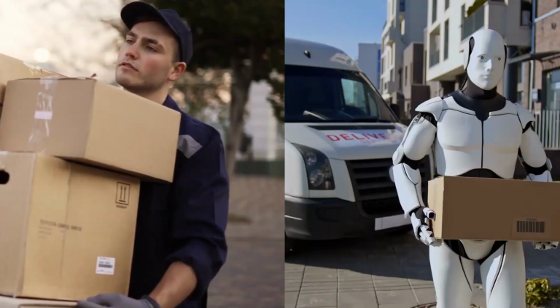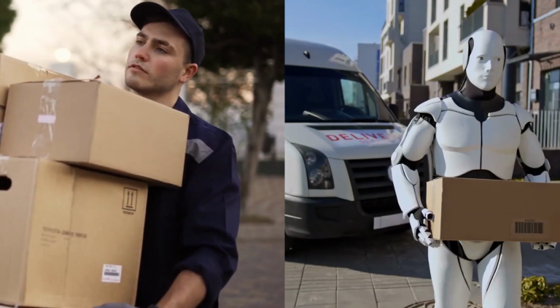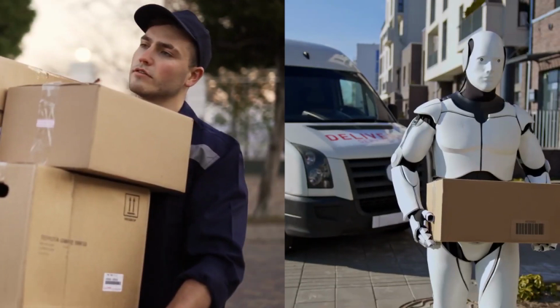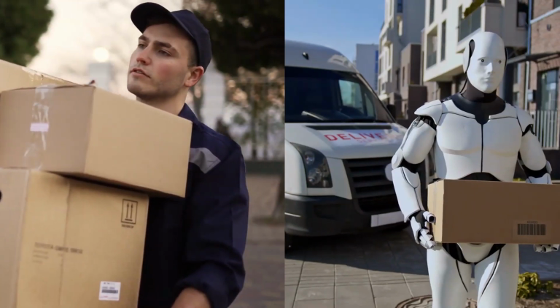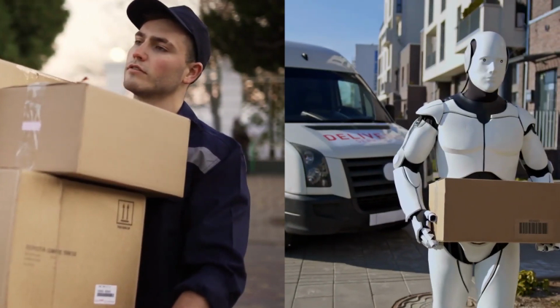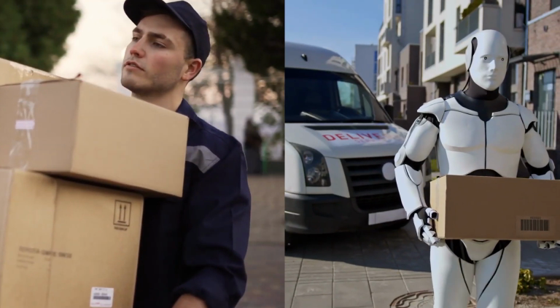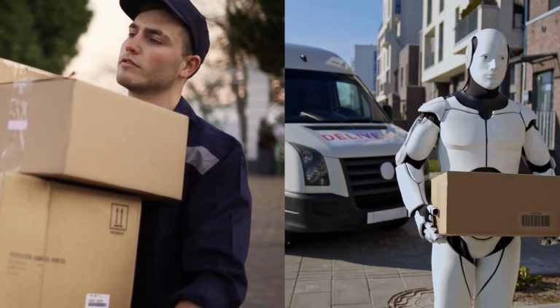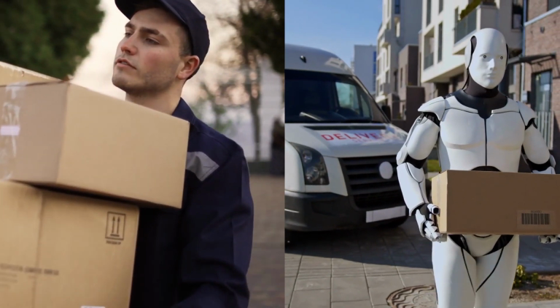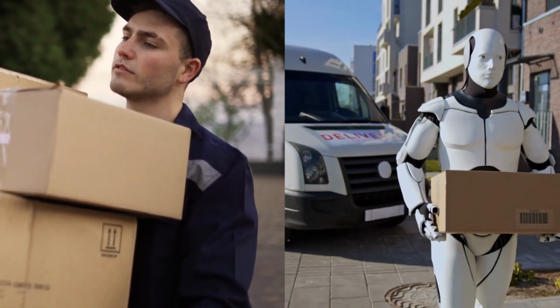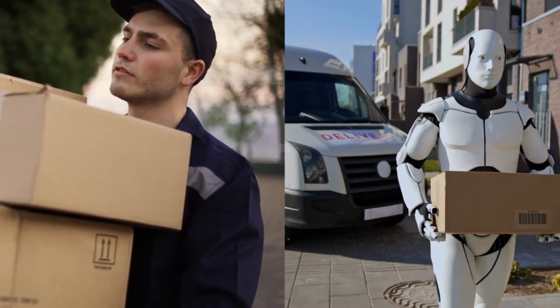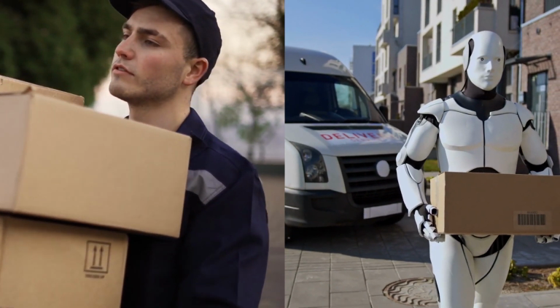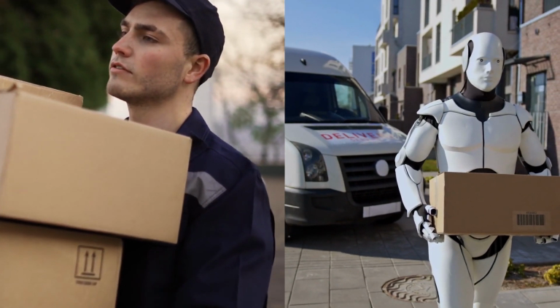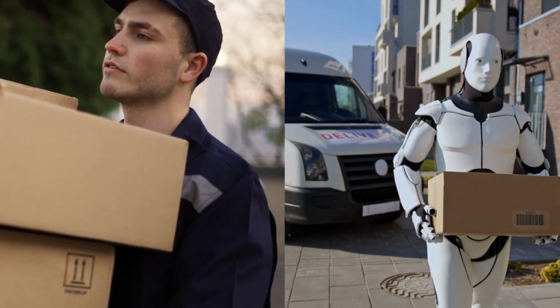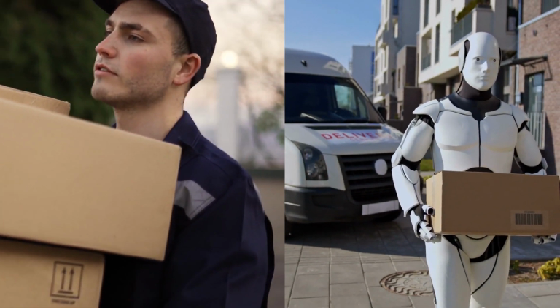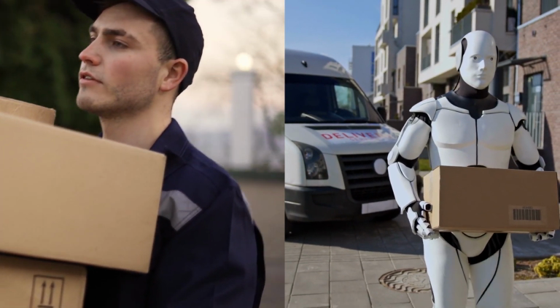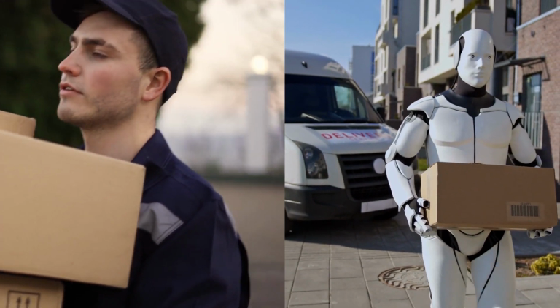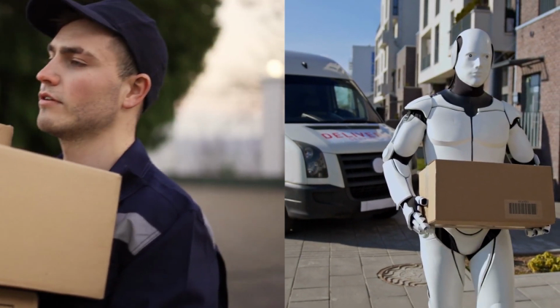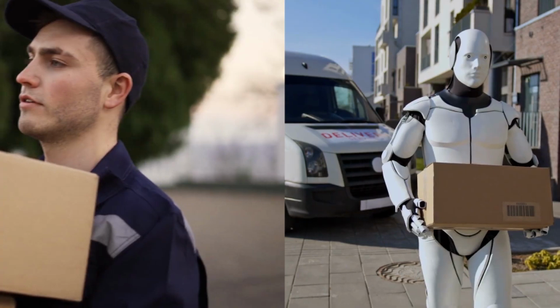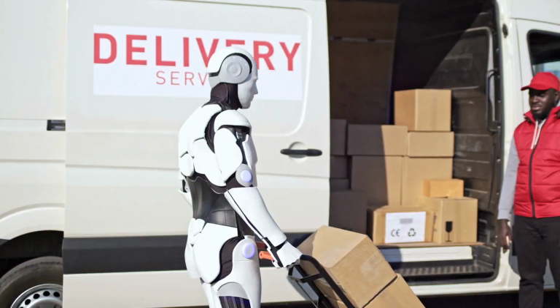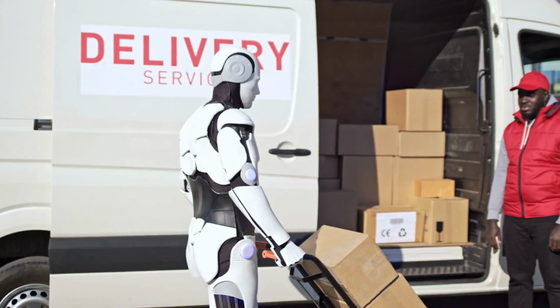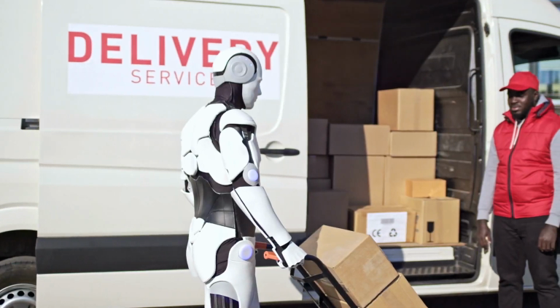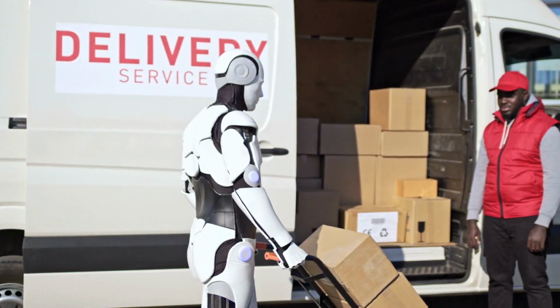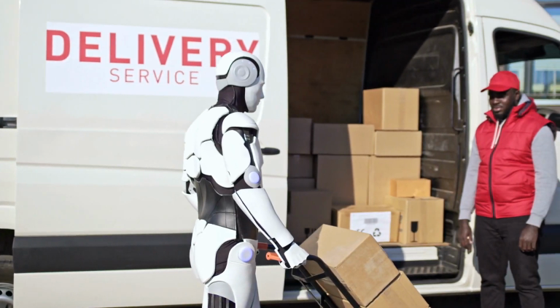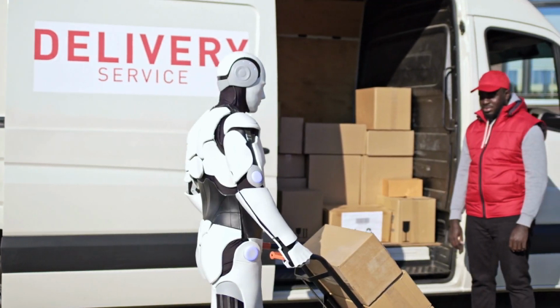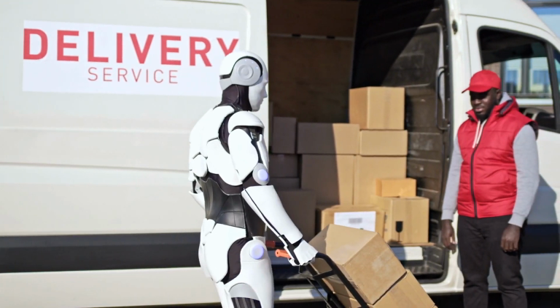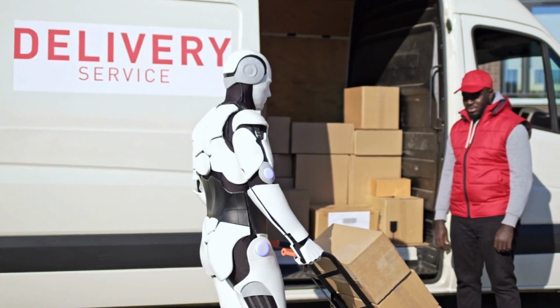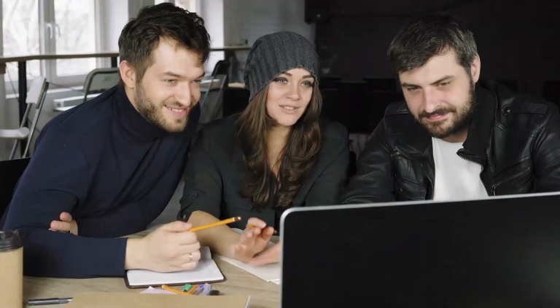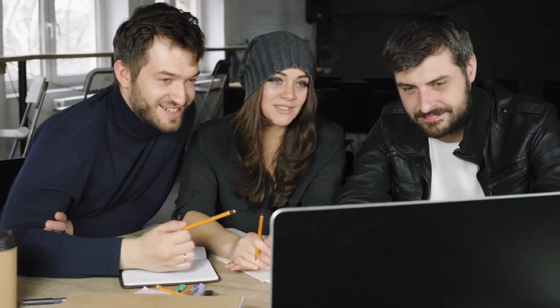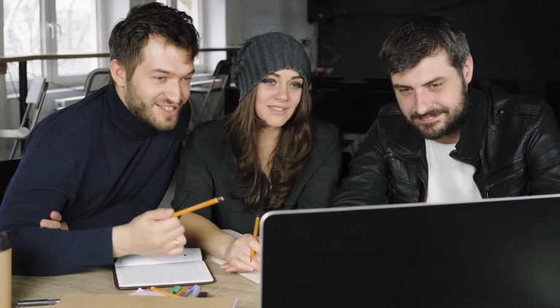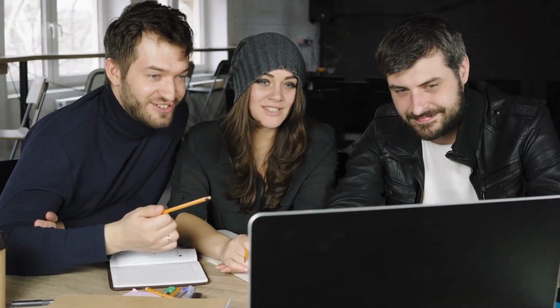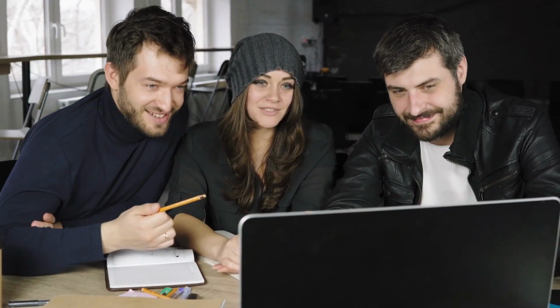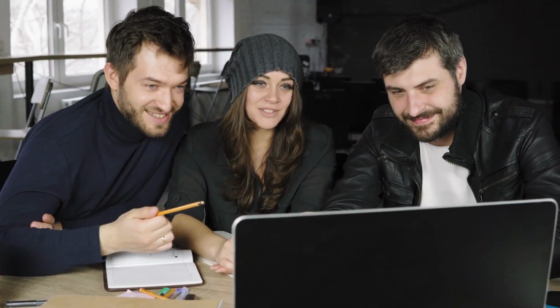Are these robots going to replace humans? Can they cause unemployment? Are they useful to mankind? Let's wait and watch.